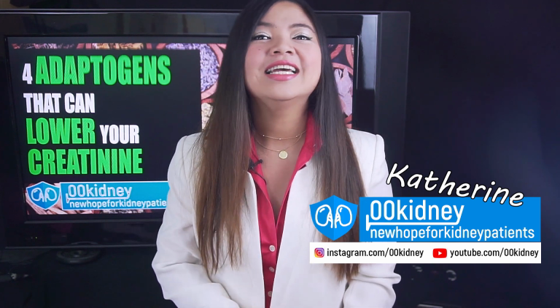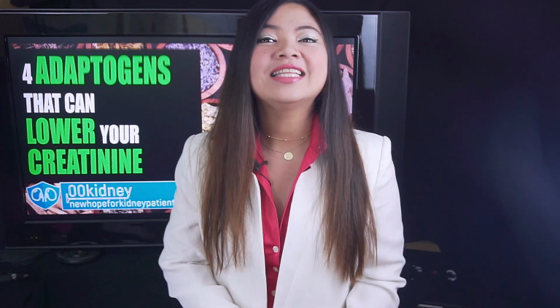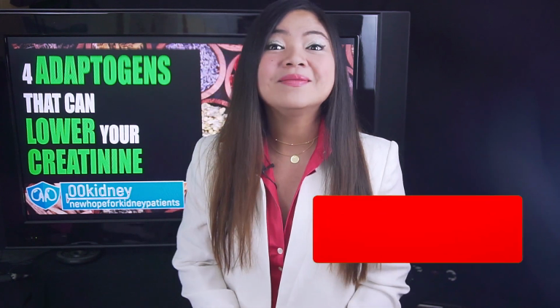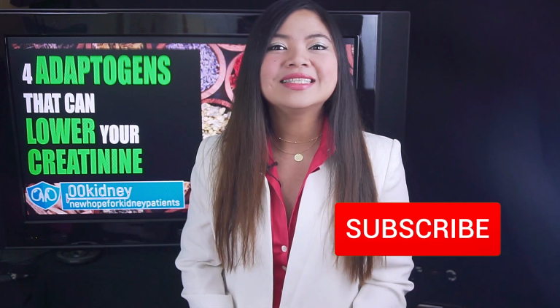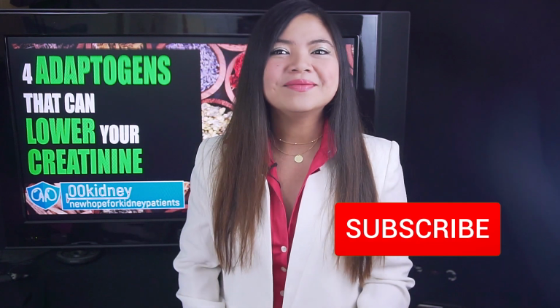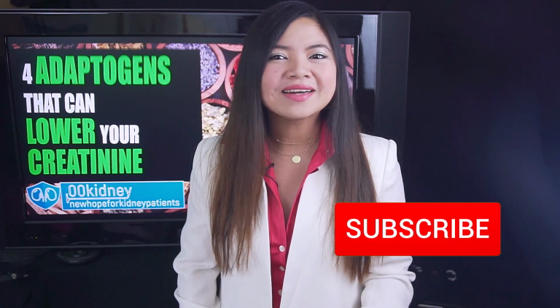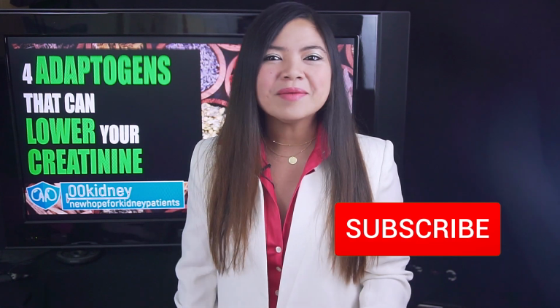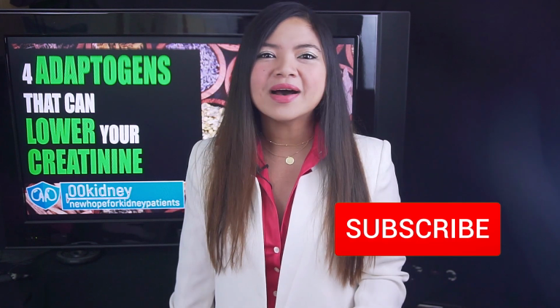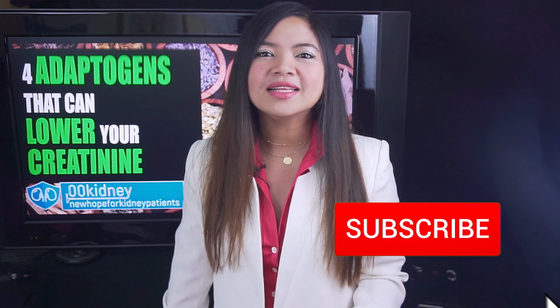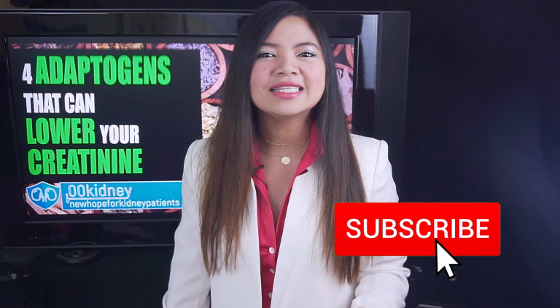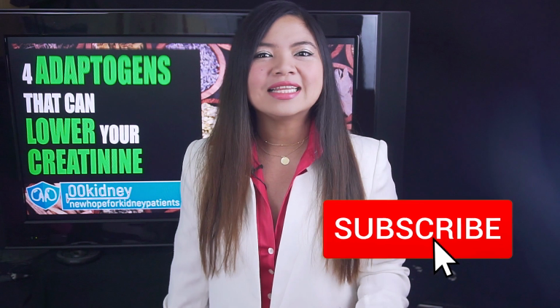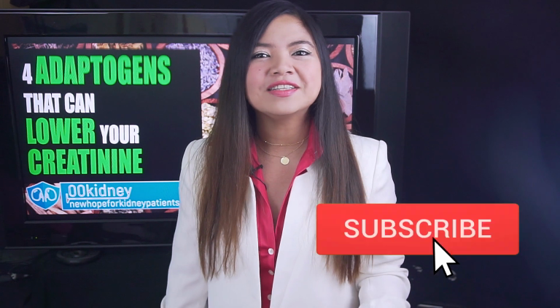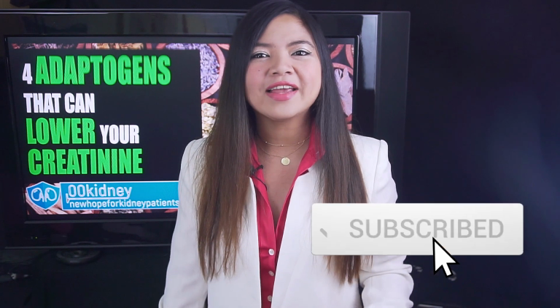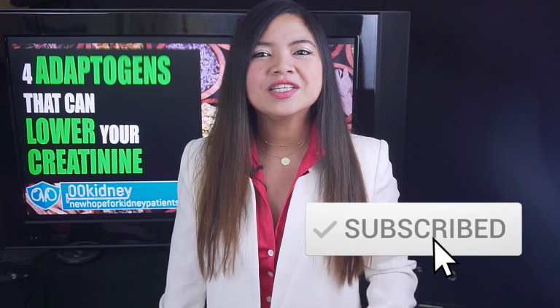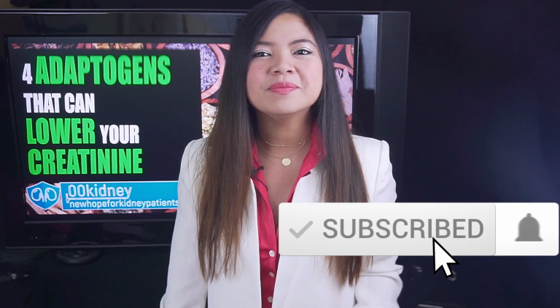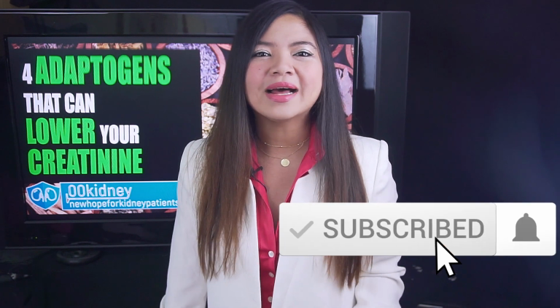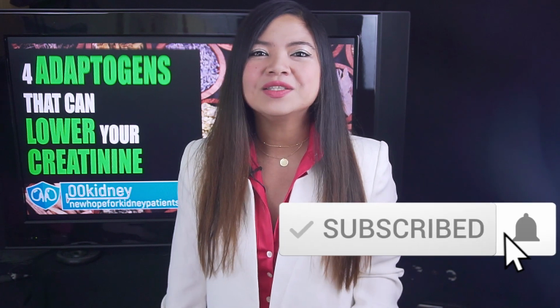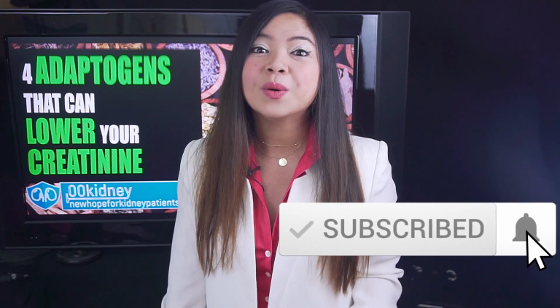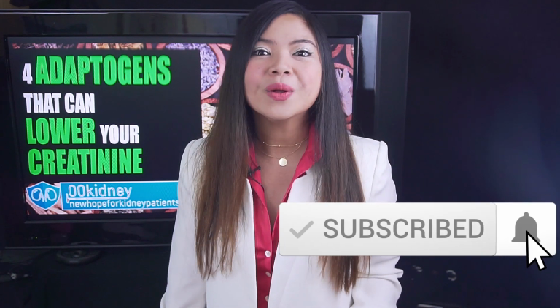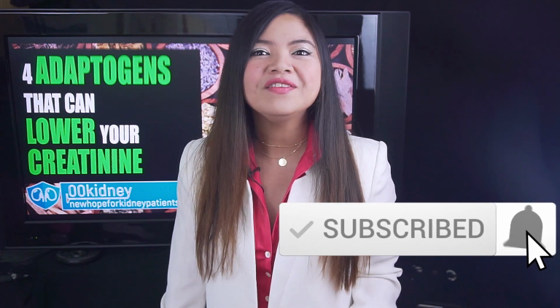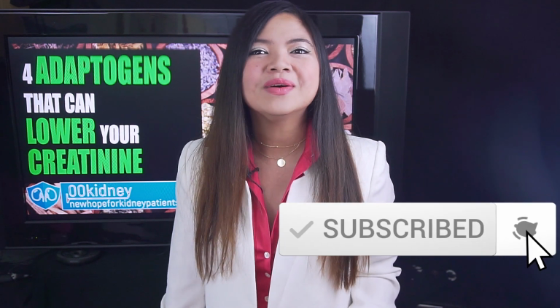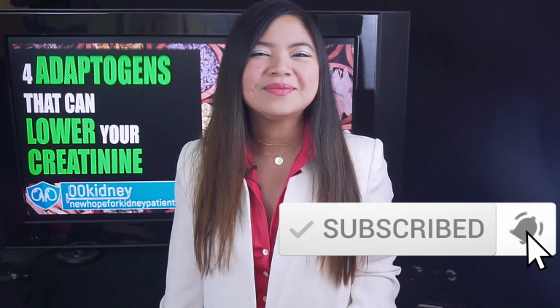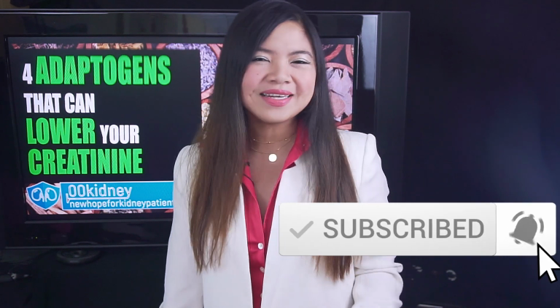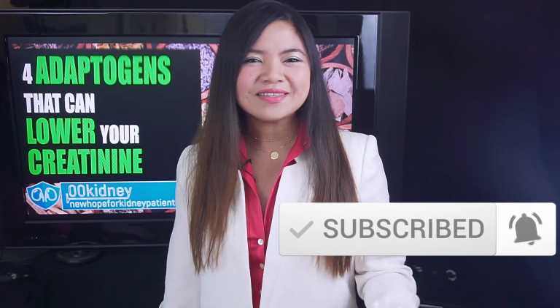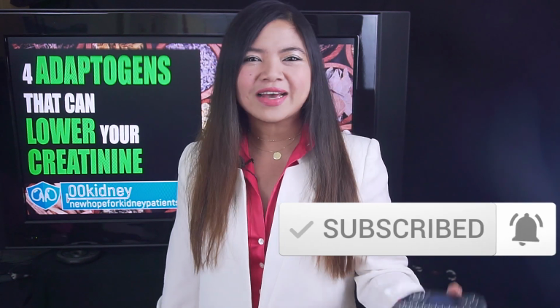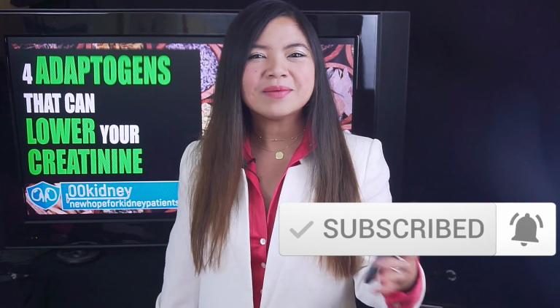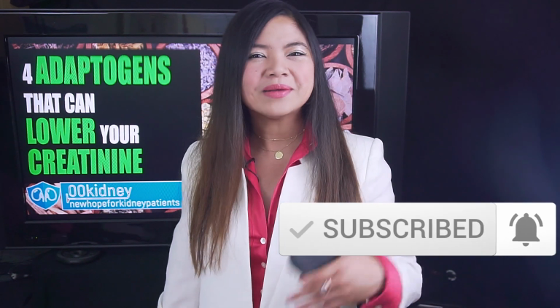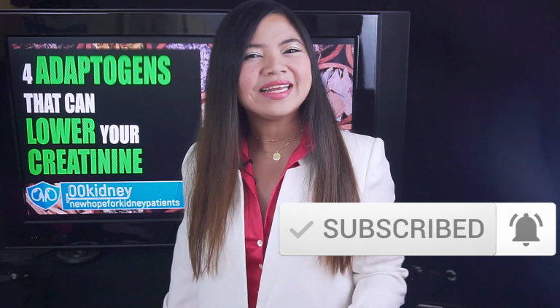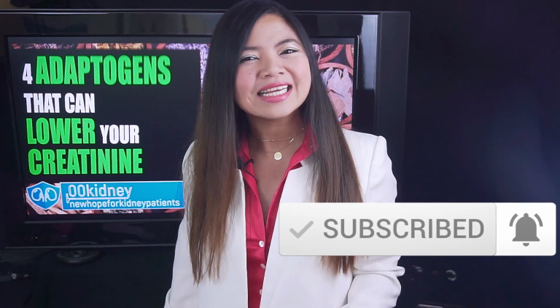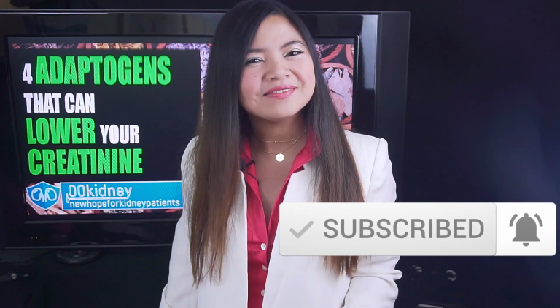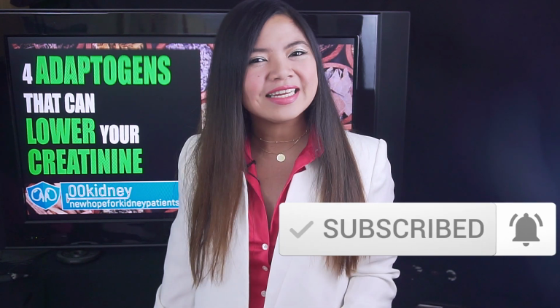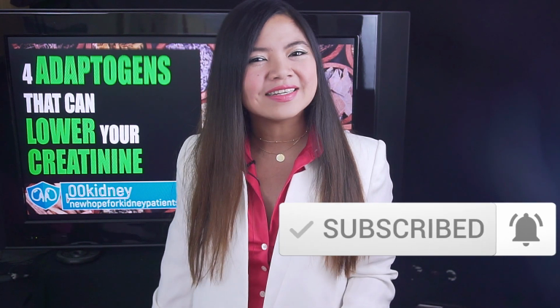Tap the subscribe button and set the notification bell to all if you want to be notified about my next videos.